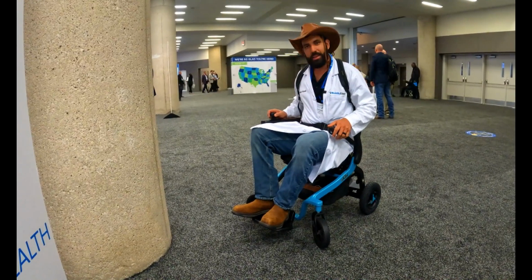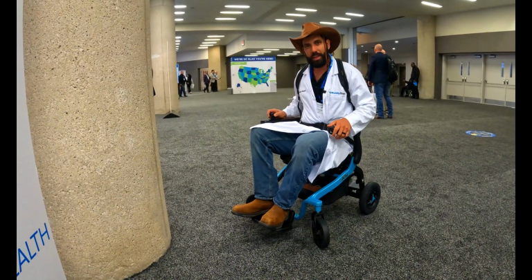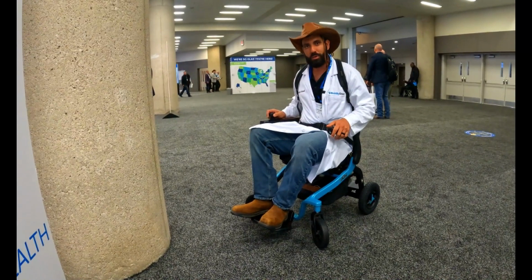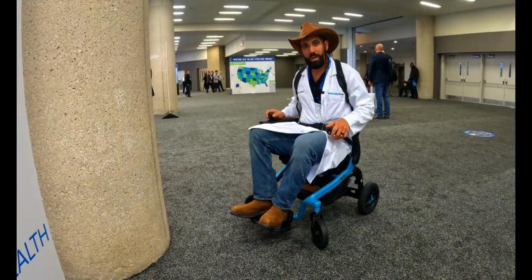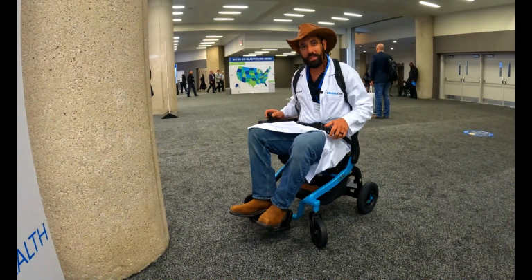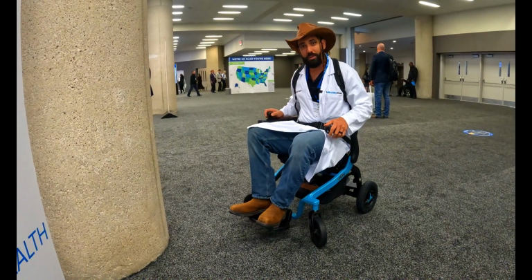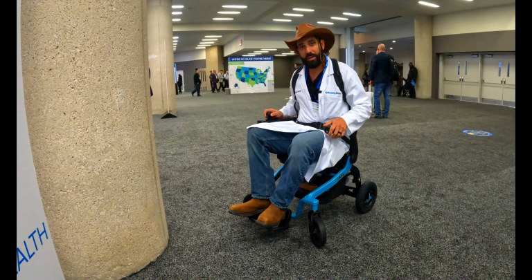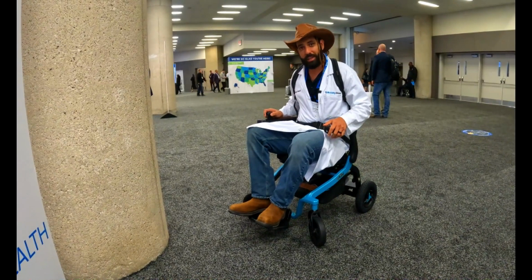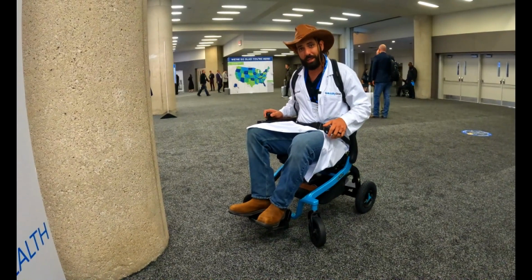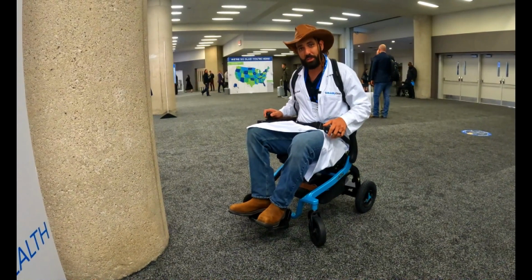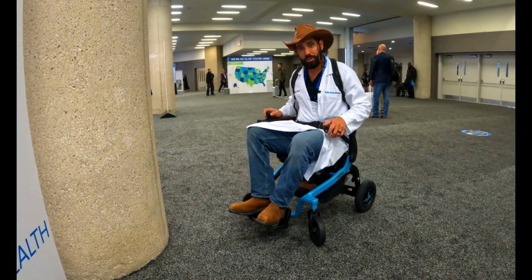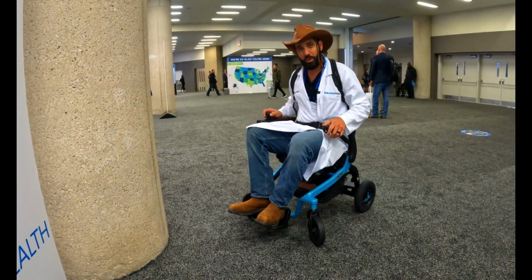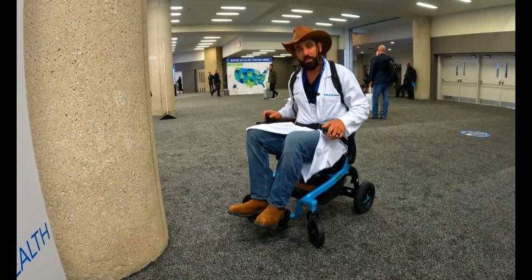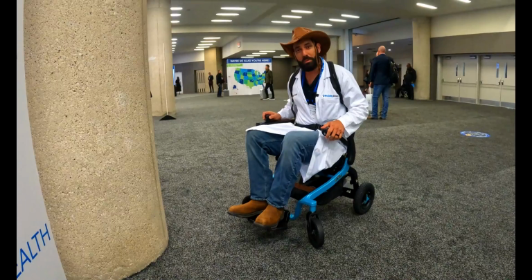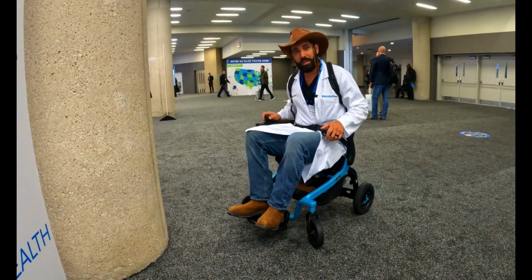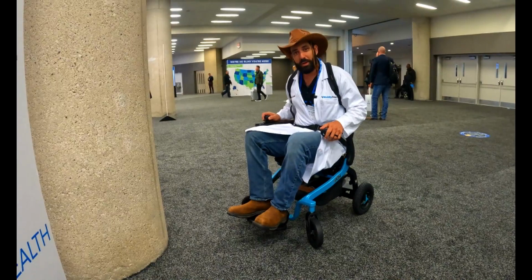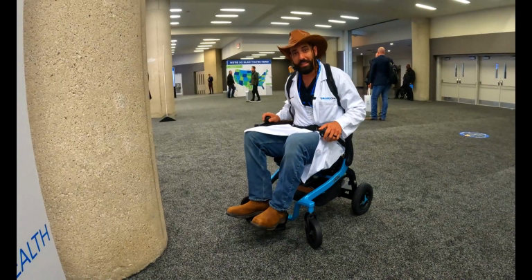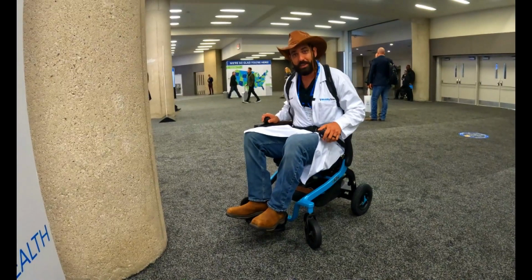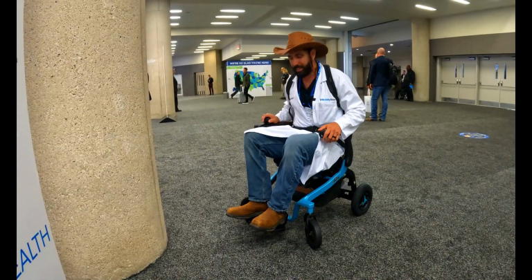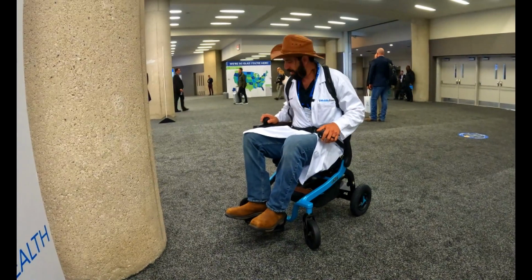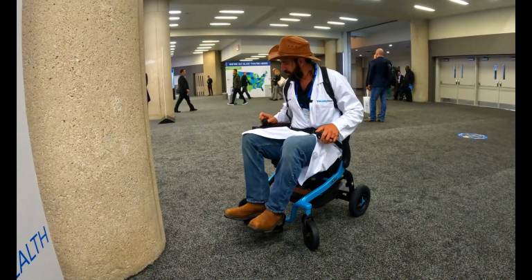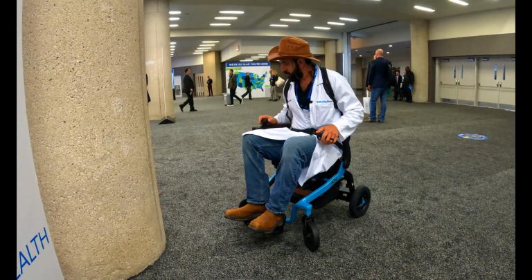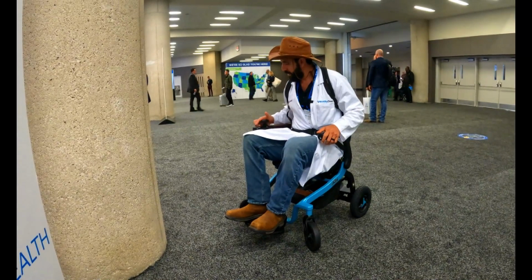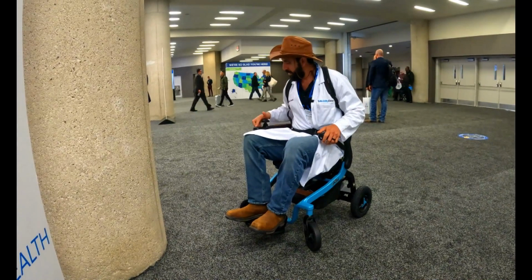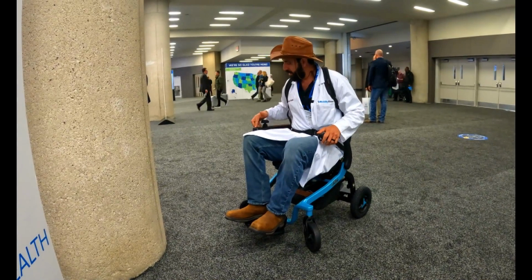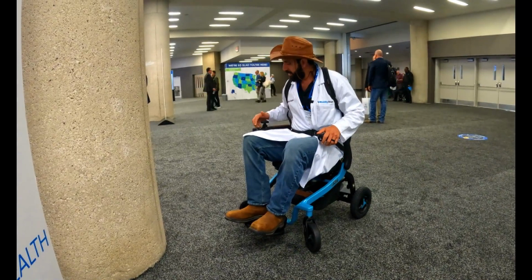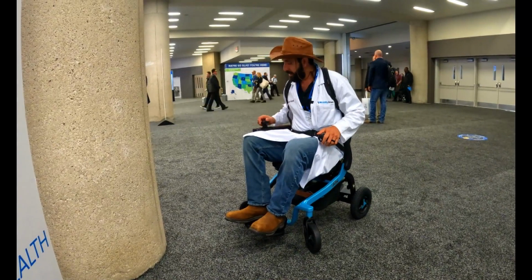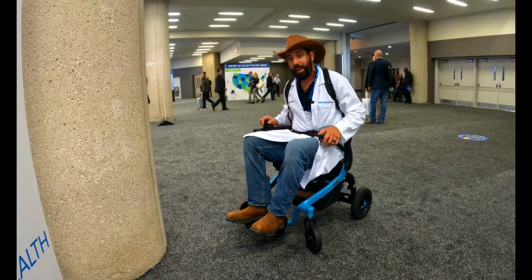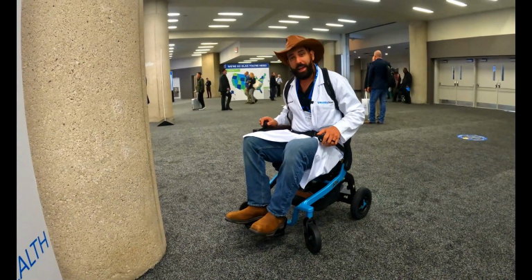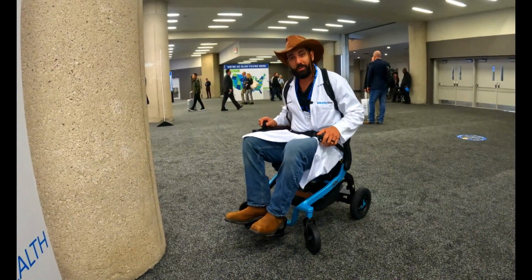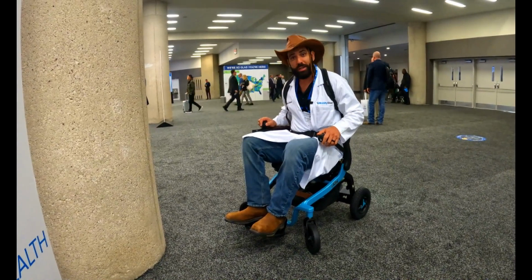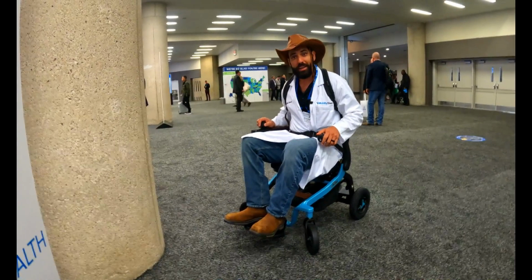Thanks for watching, everybody. Again, I'm Sergio with Mobility Direct. Until next time, have a great day.